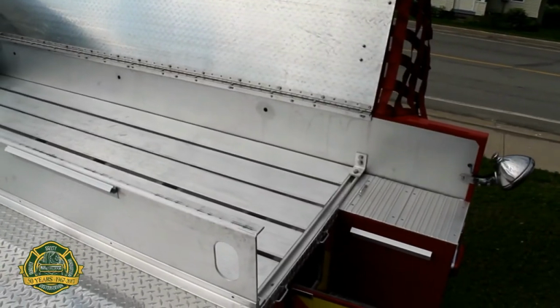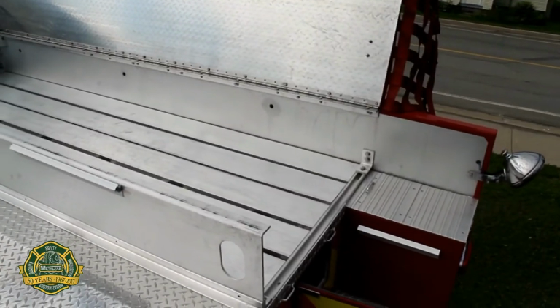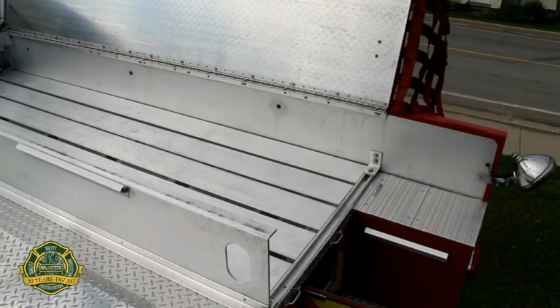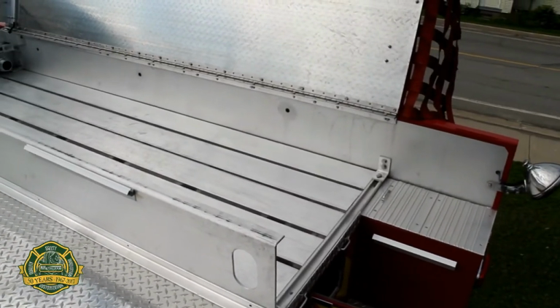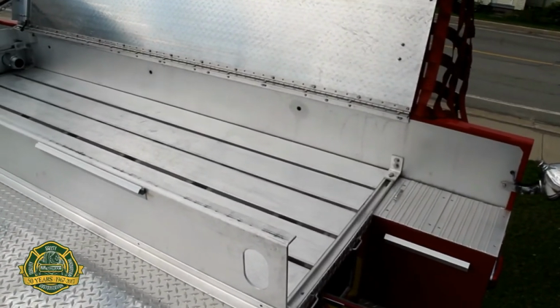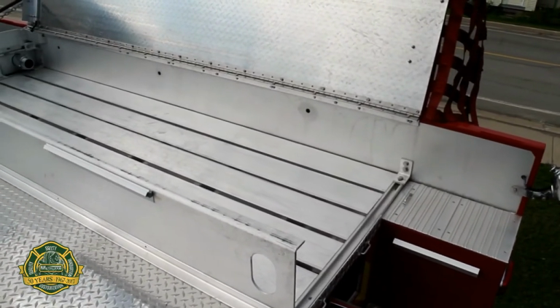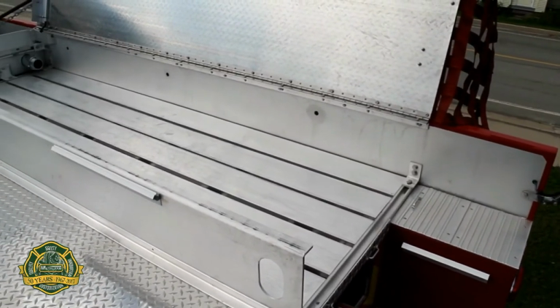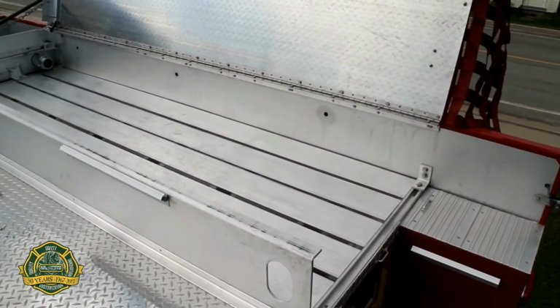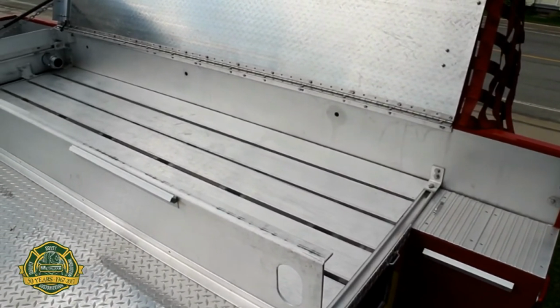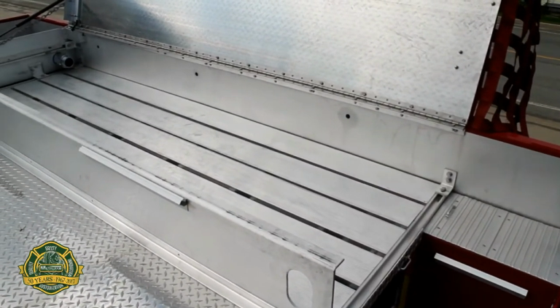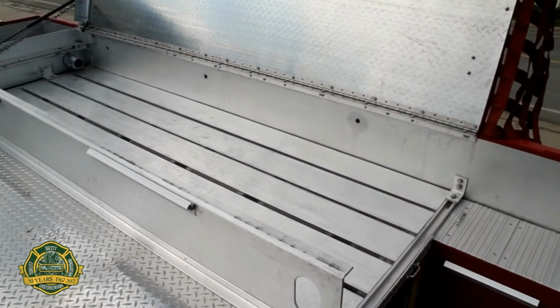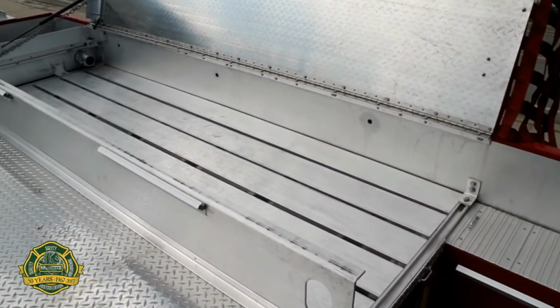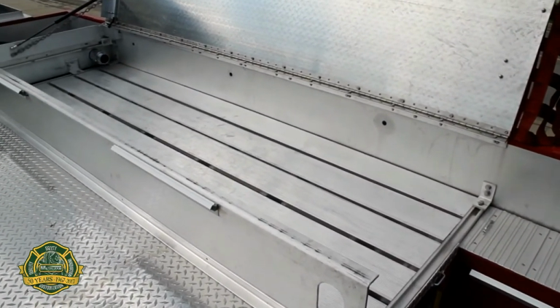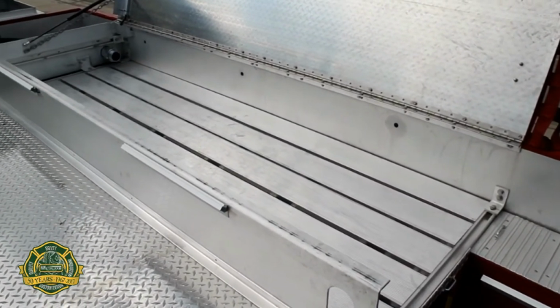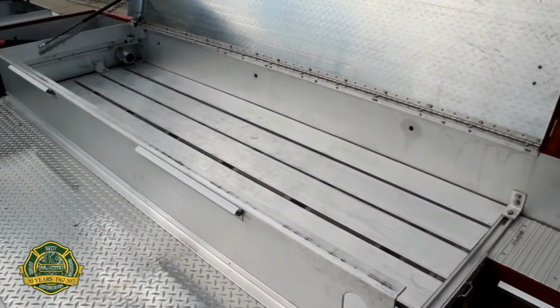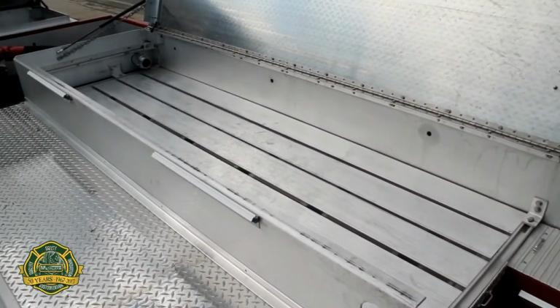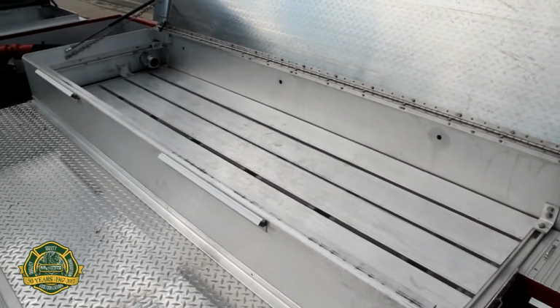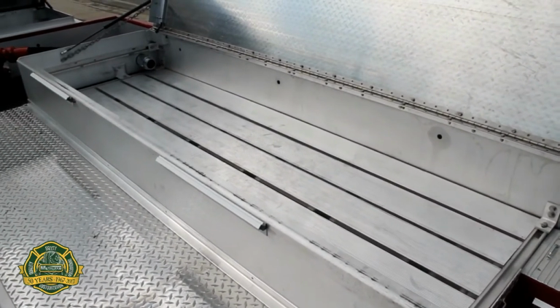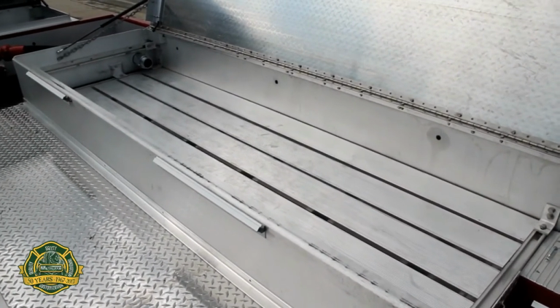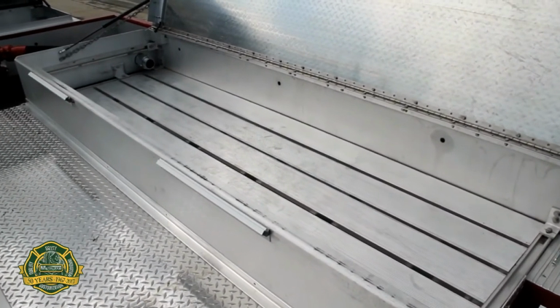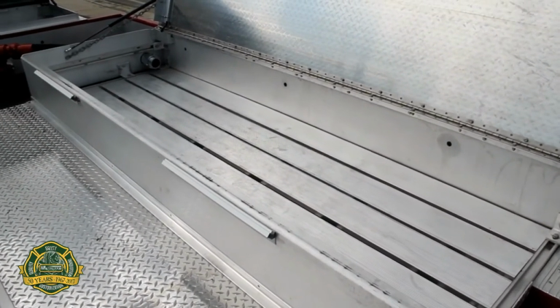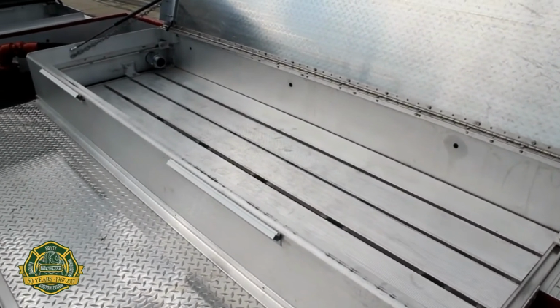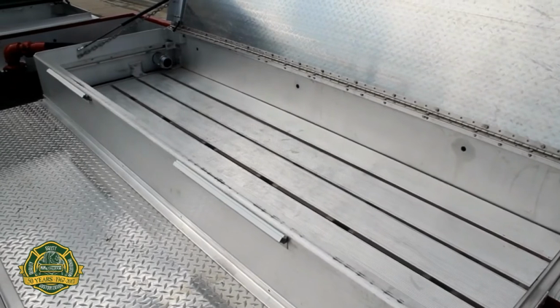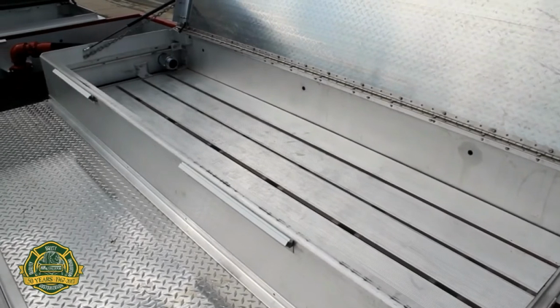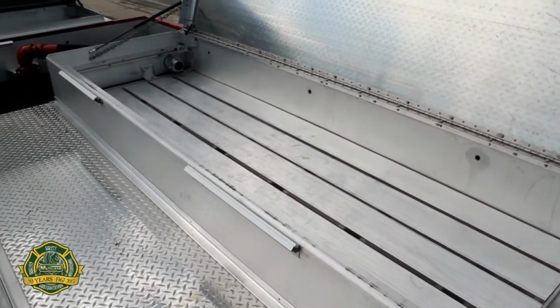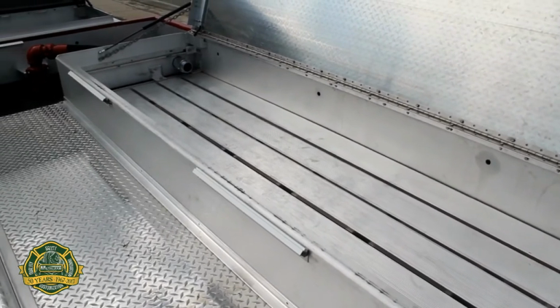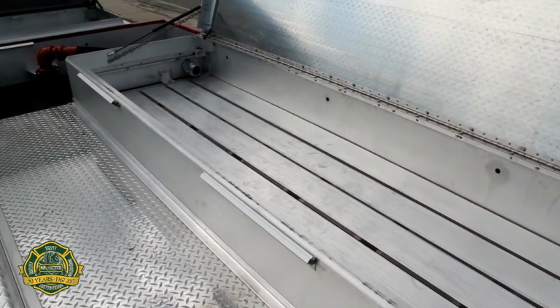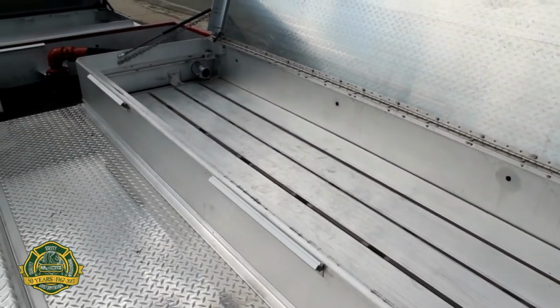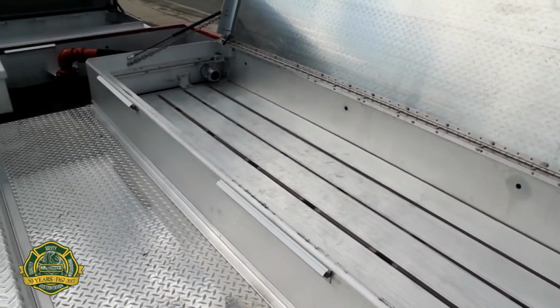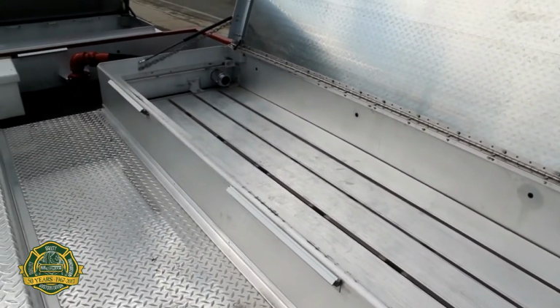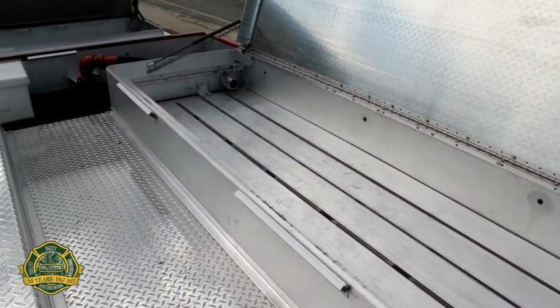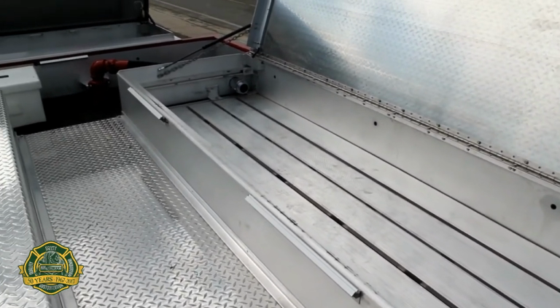The hose bed has a two-and-a-half-inch pre-connected discharge. The hose bed covers are rigid aluminum.